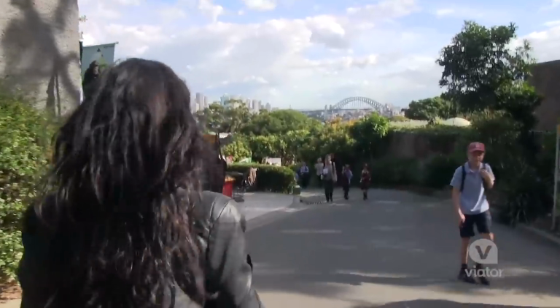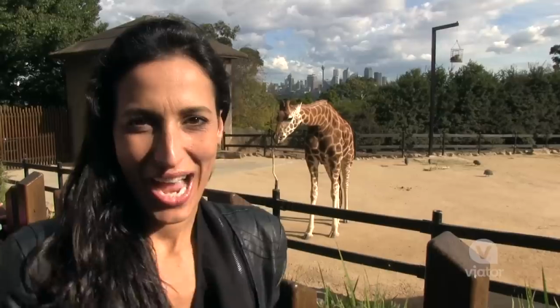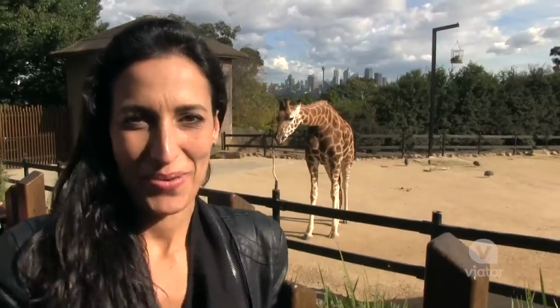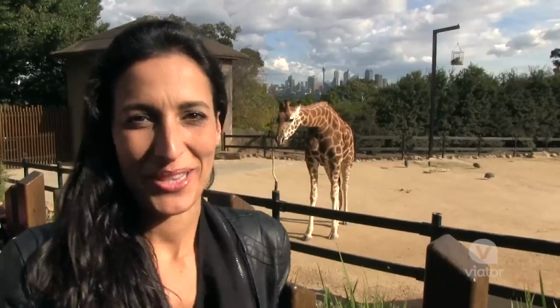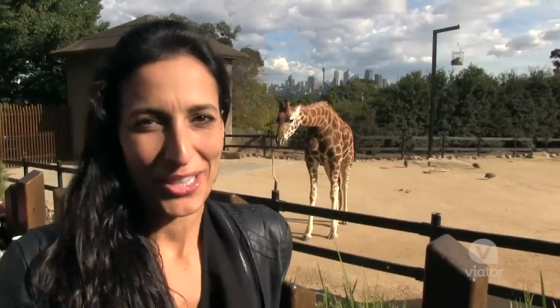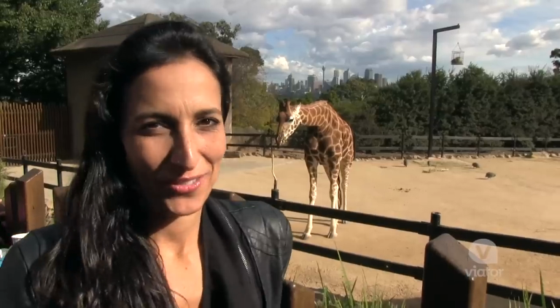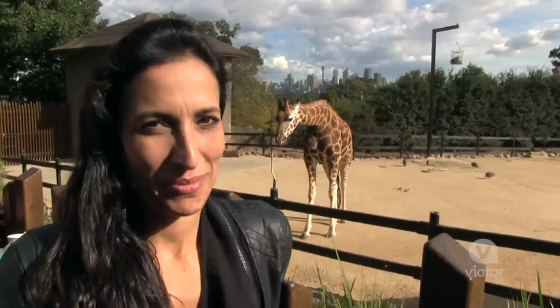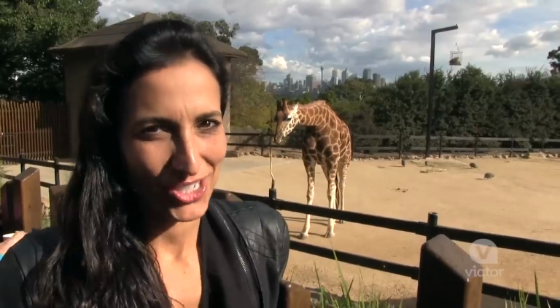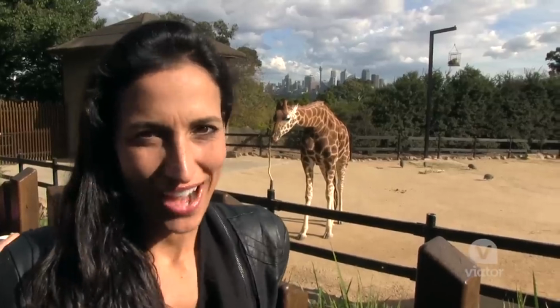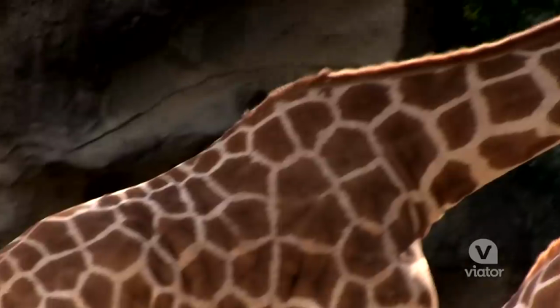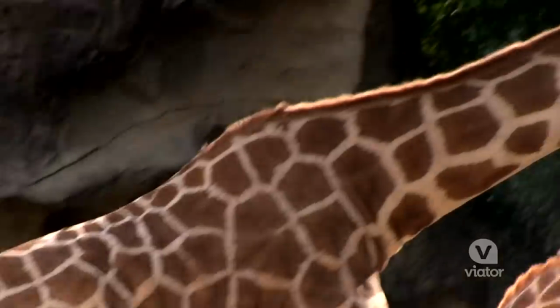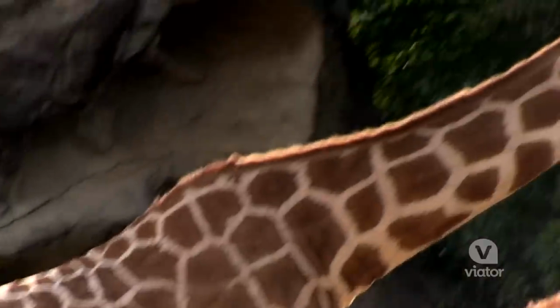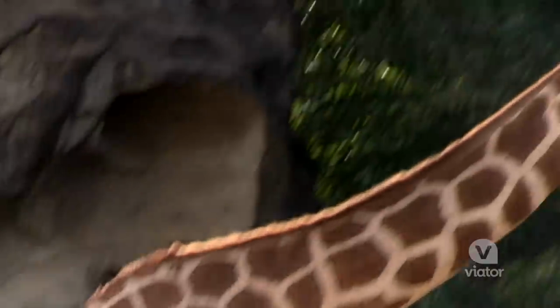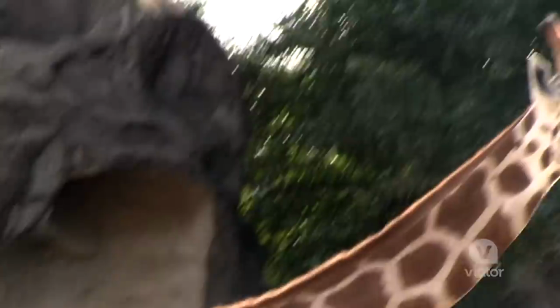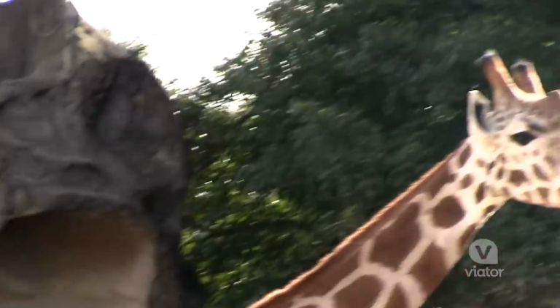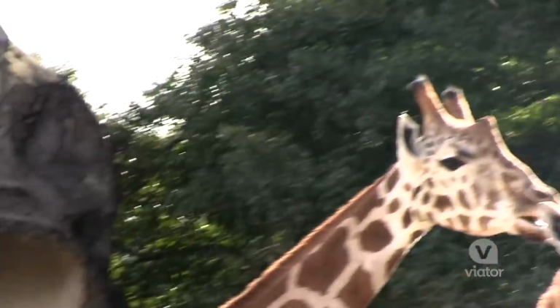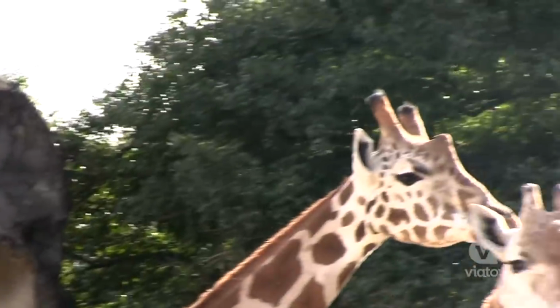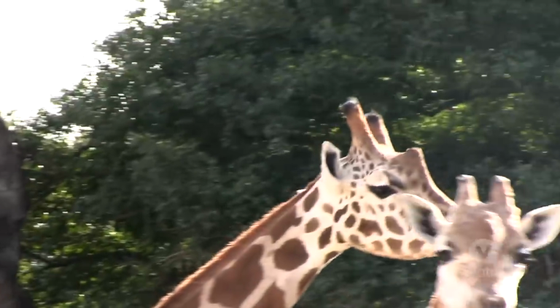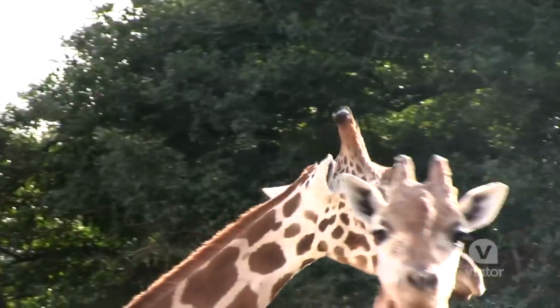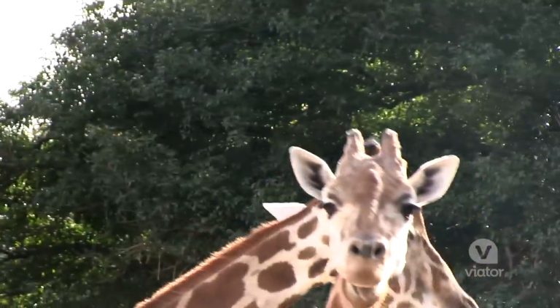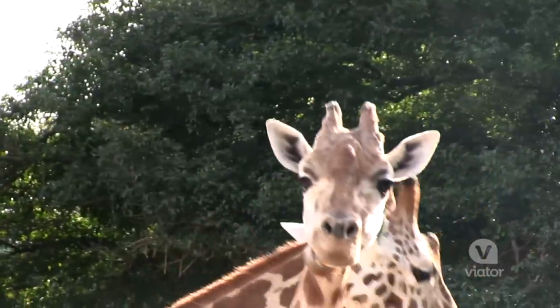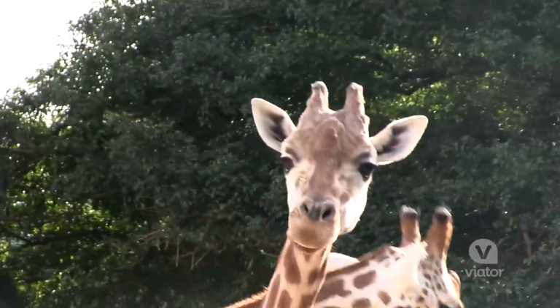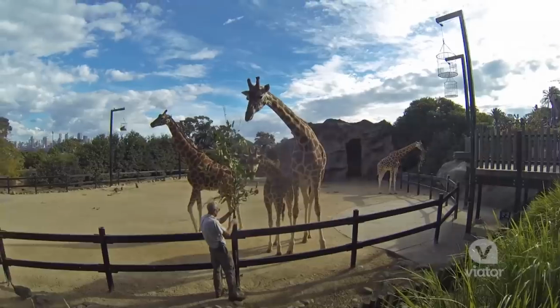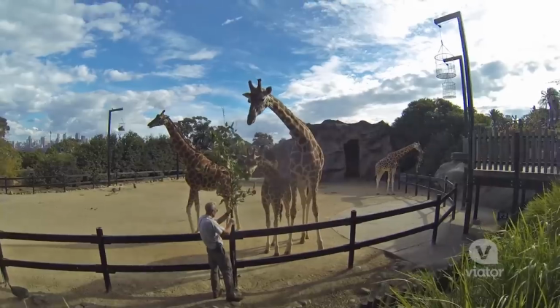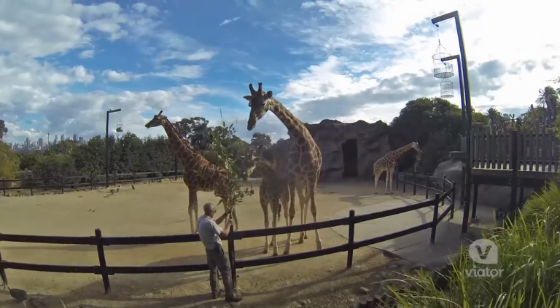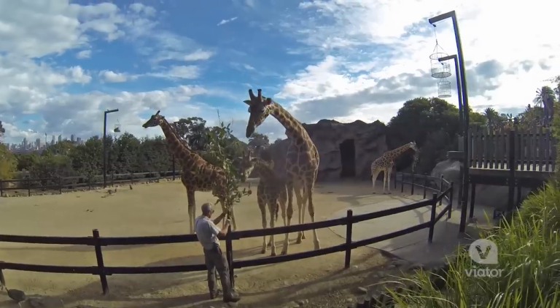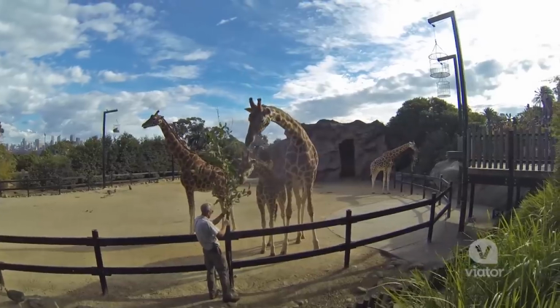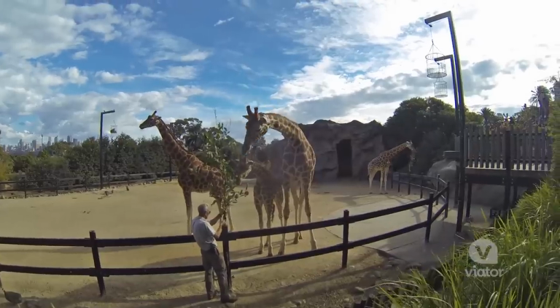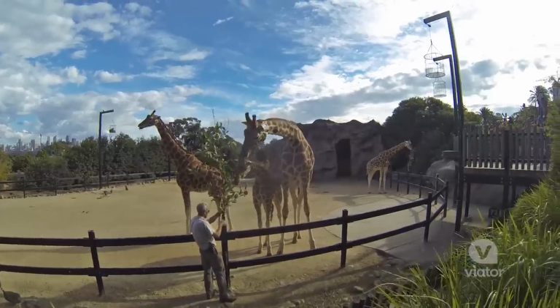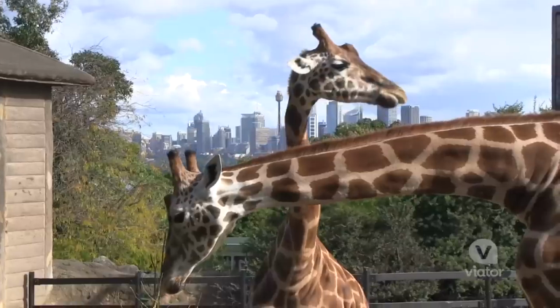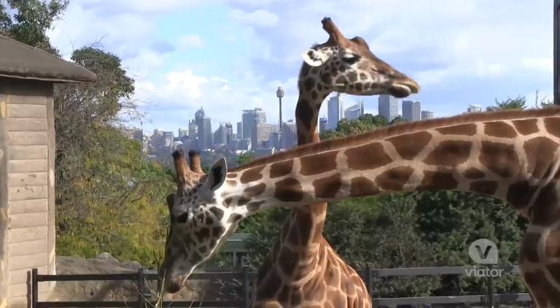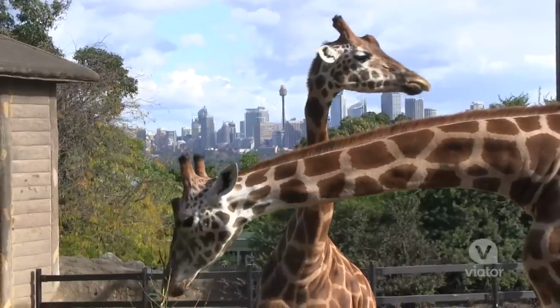I would love to be a giraffe in this zoo. You wake up every single morning with a view of the Sydney skyline.